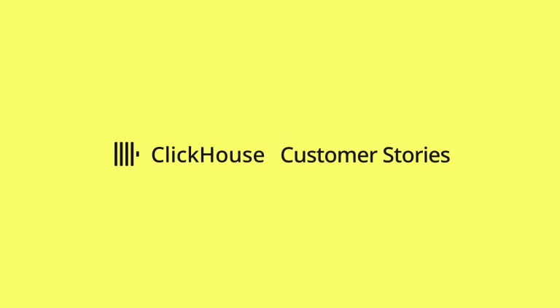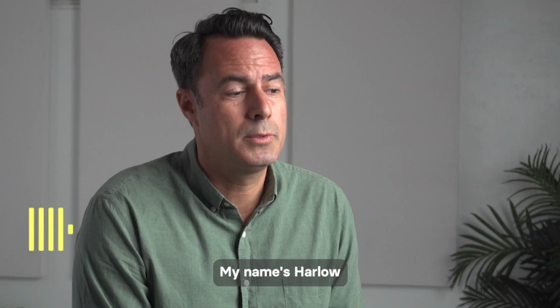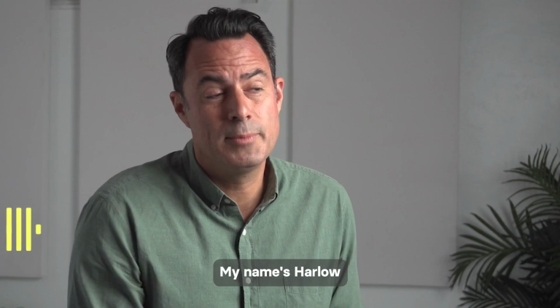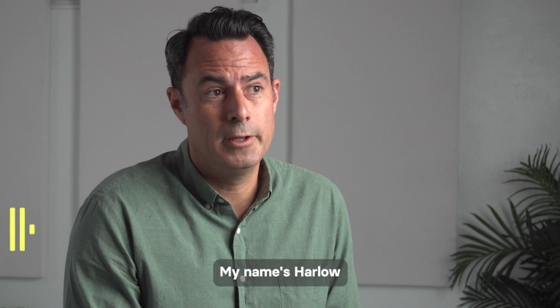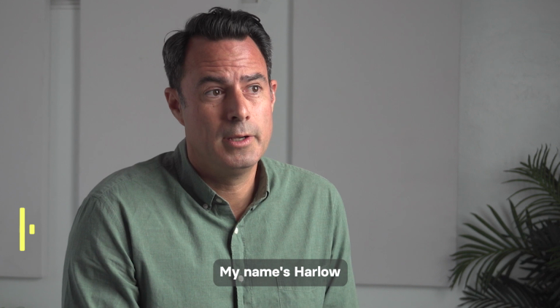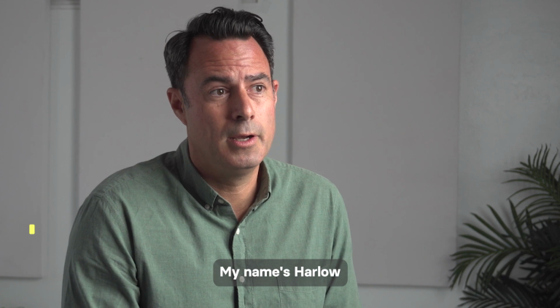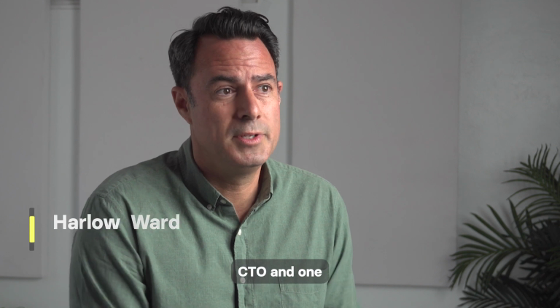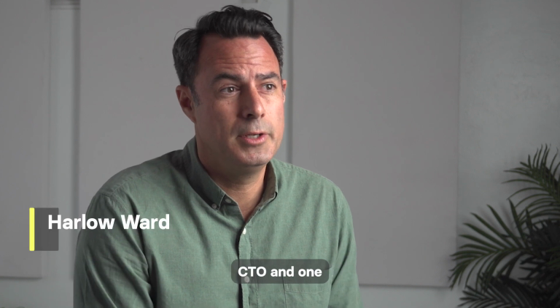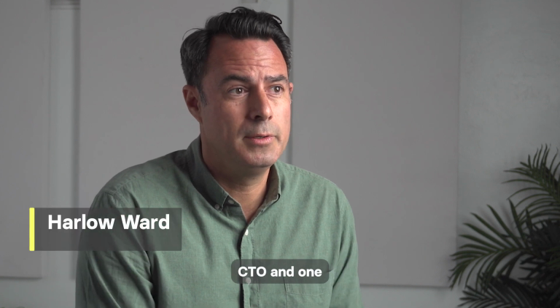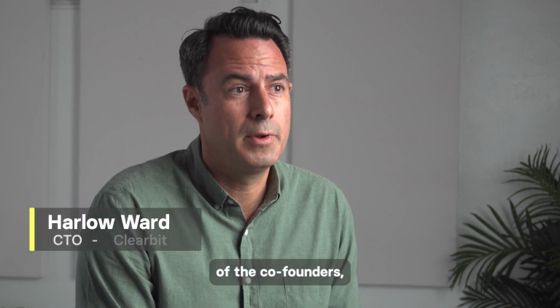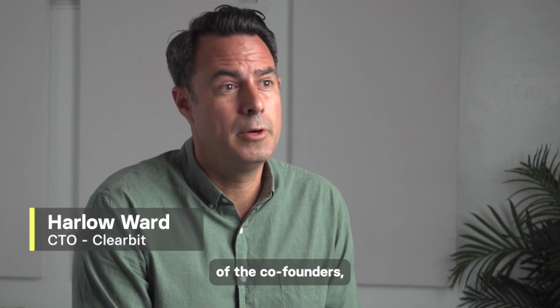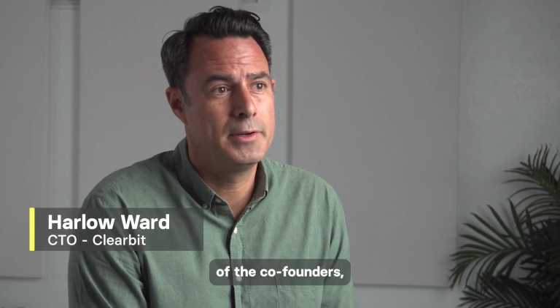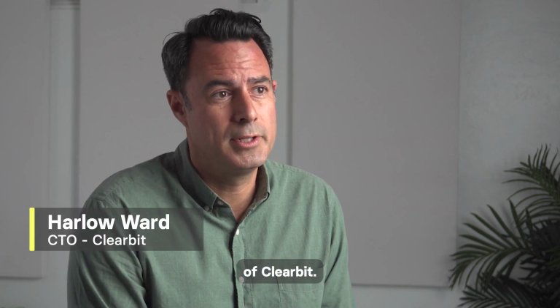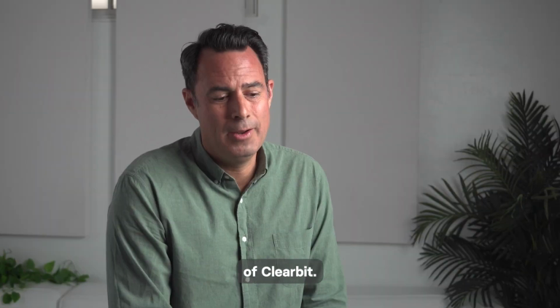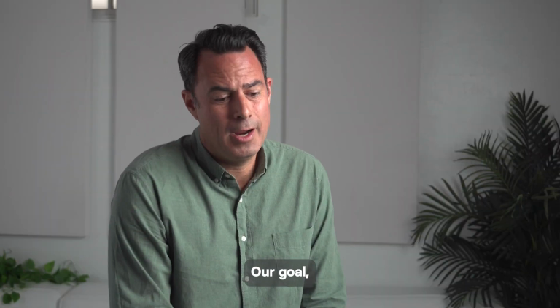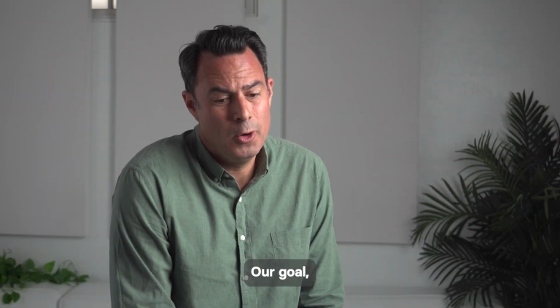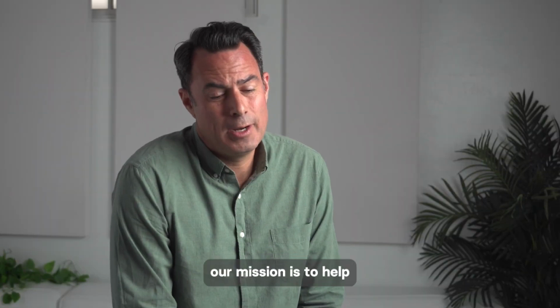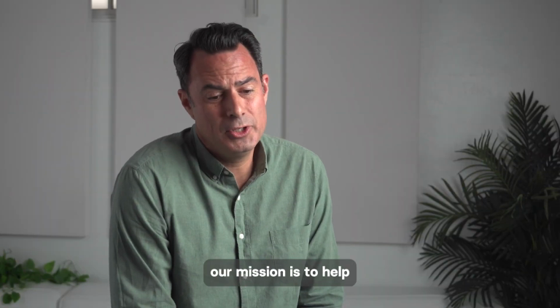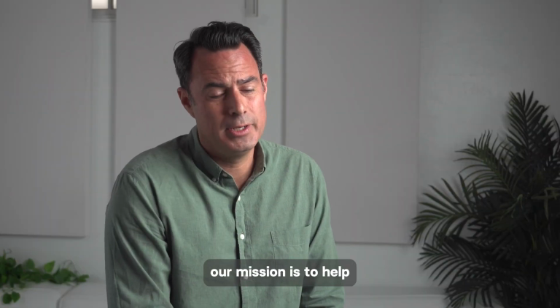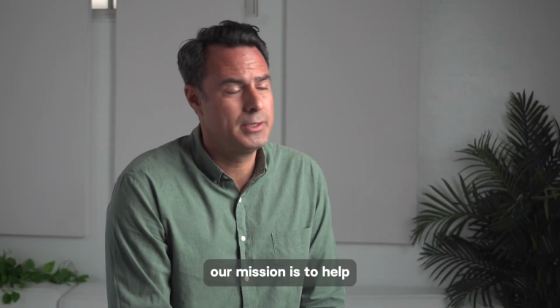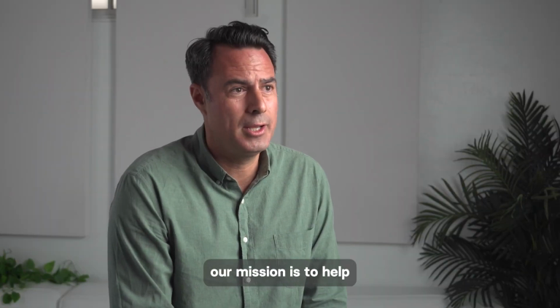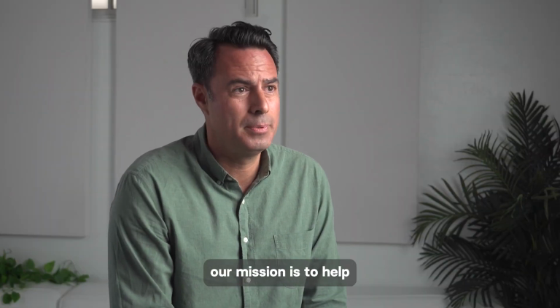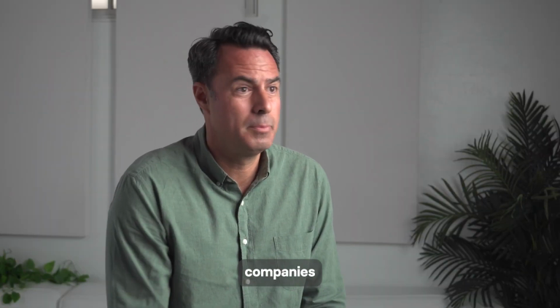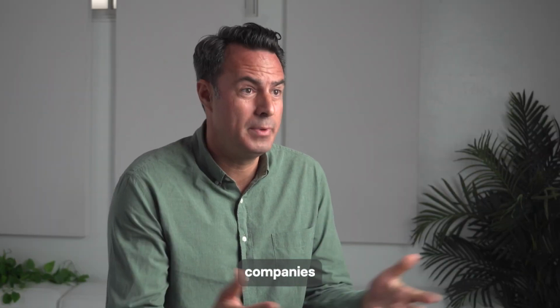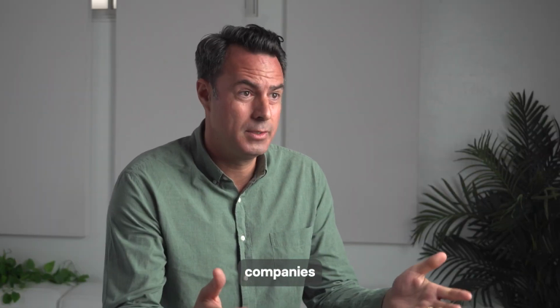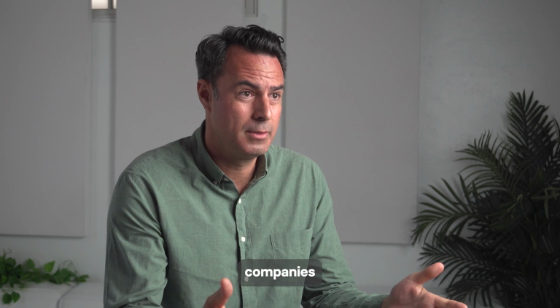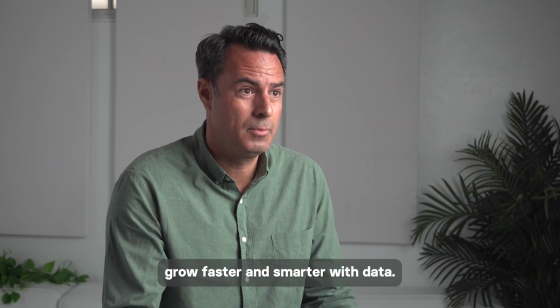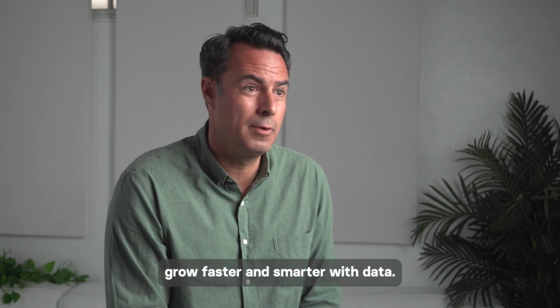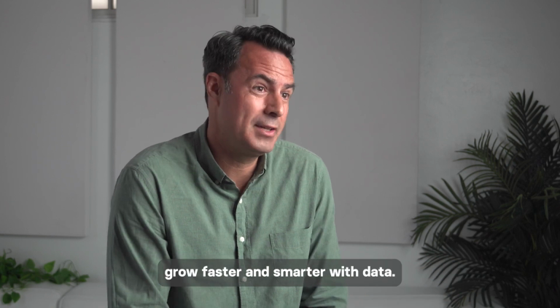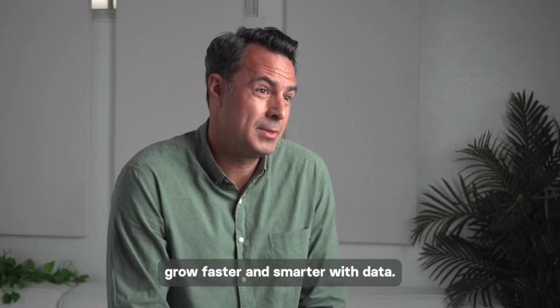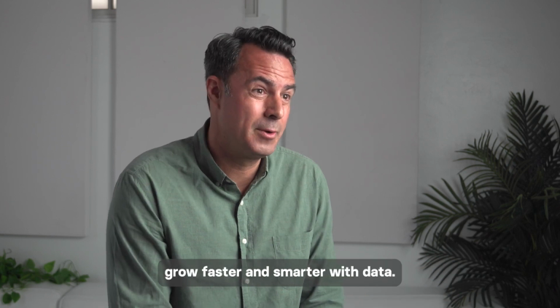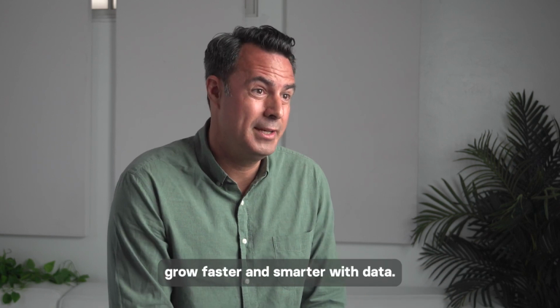My name's Harlow. I'm the CTO and one of the co-founders of Clearbit. Our mission is to help companies grow faster and smarter with data.